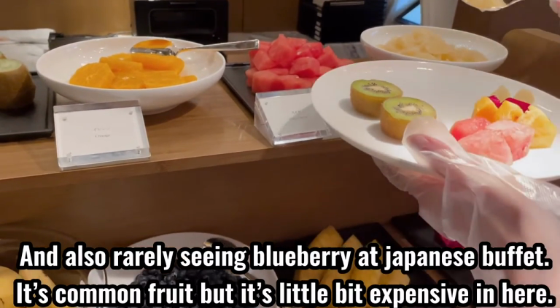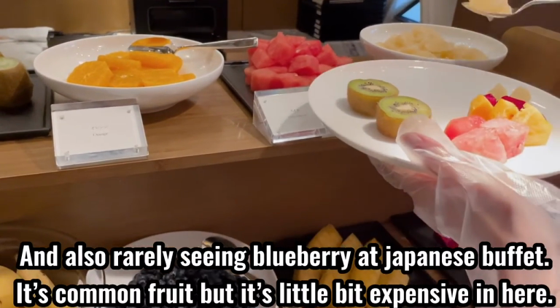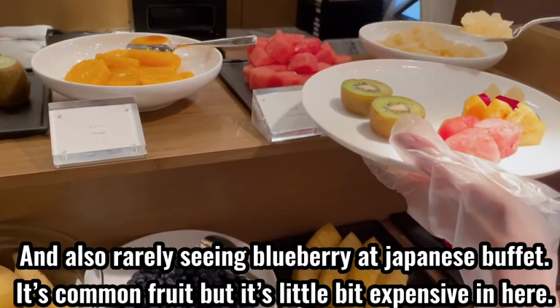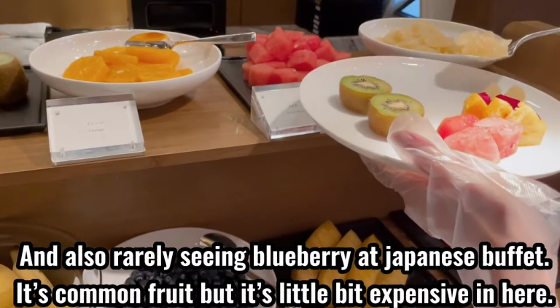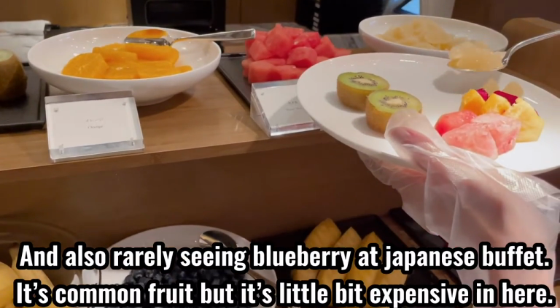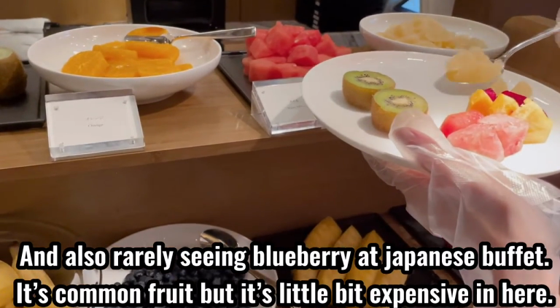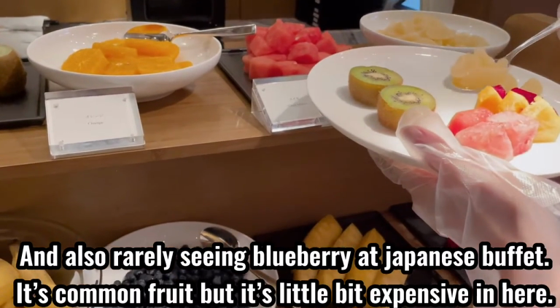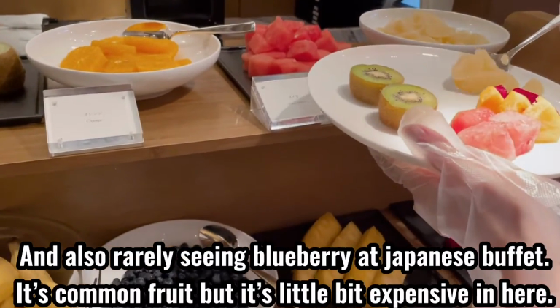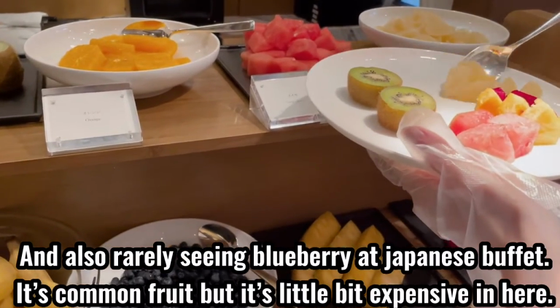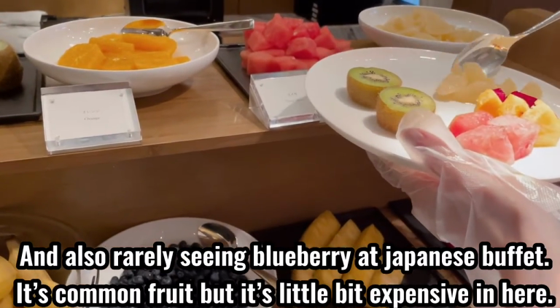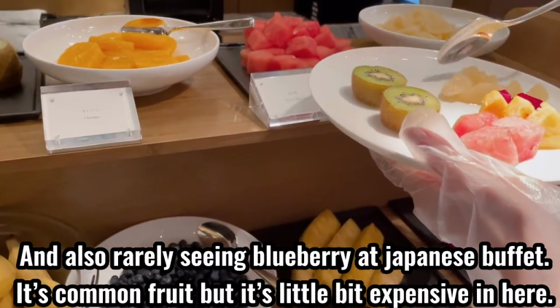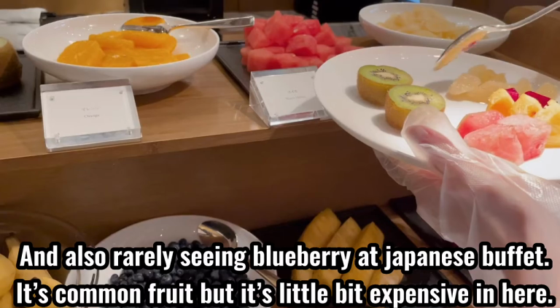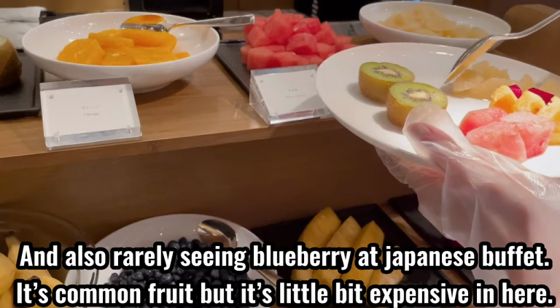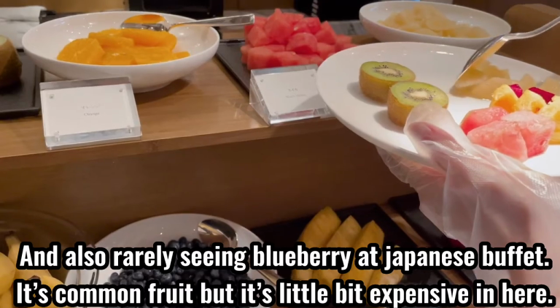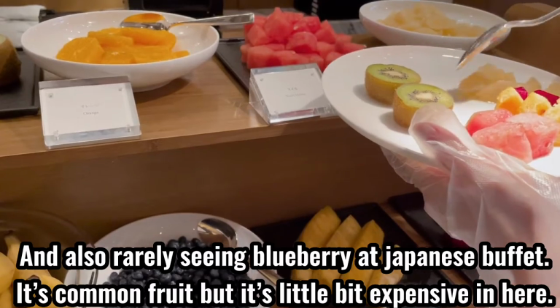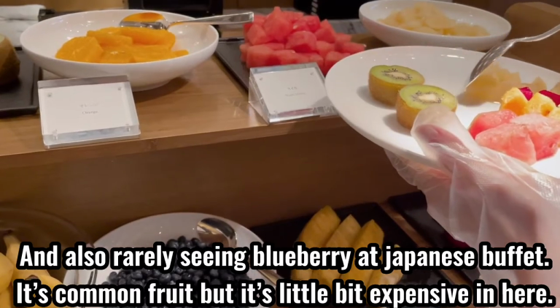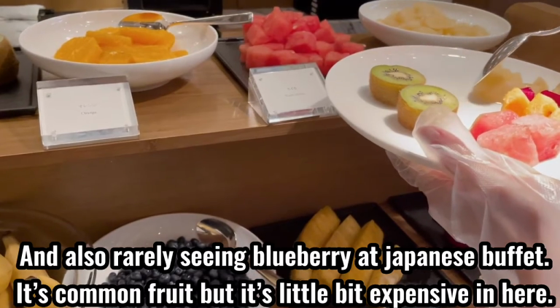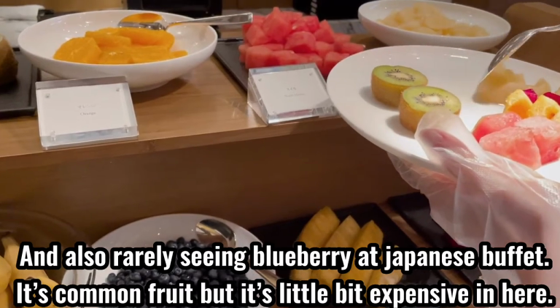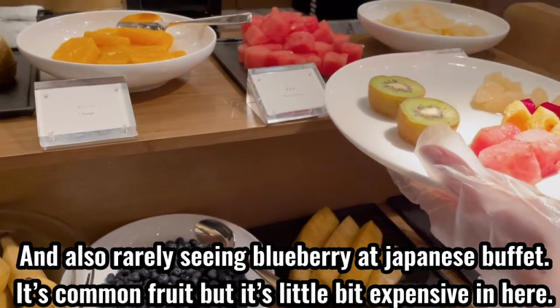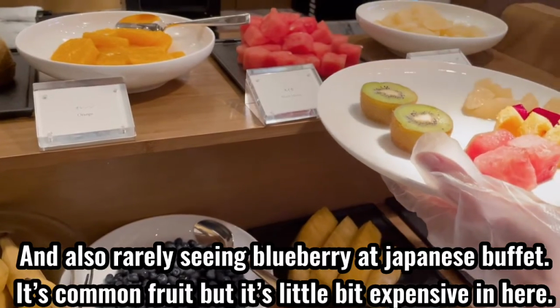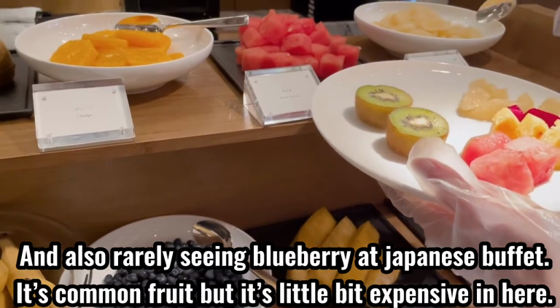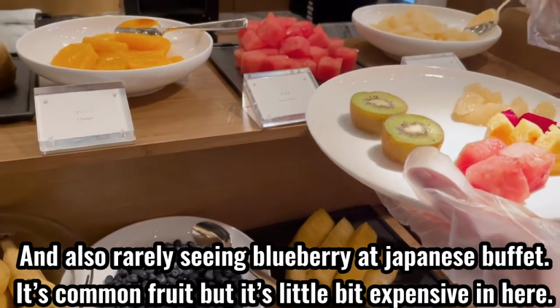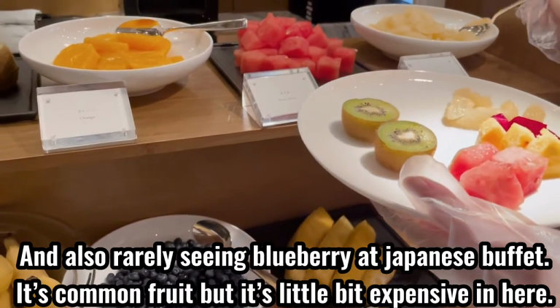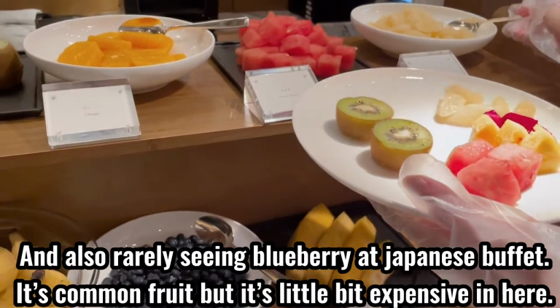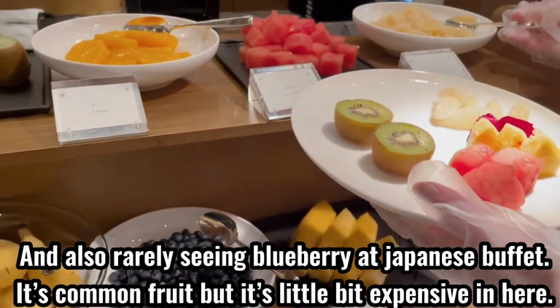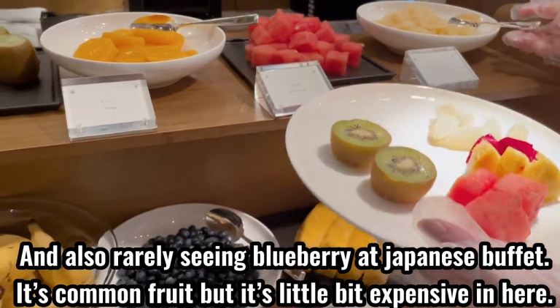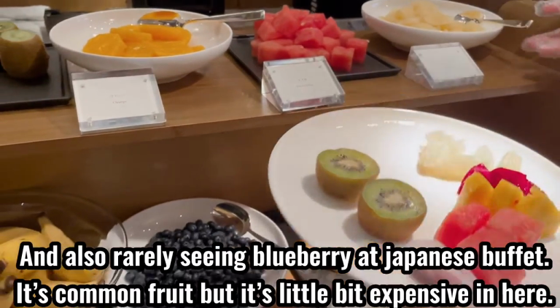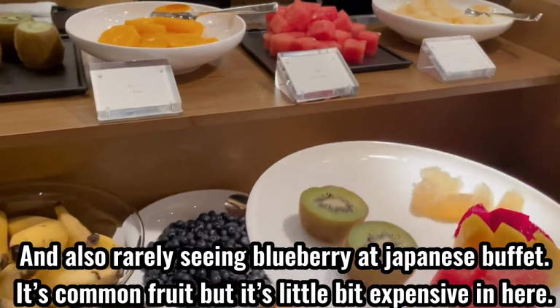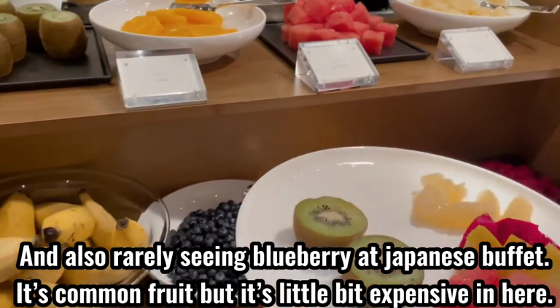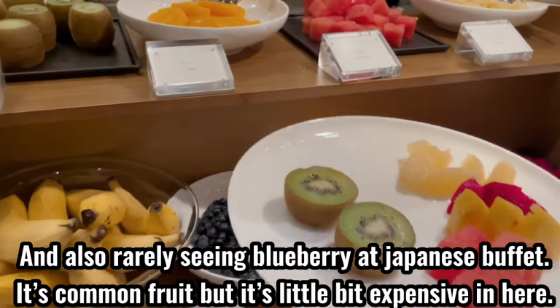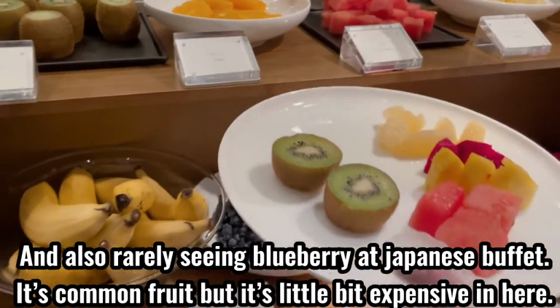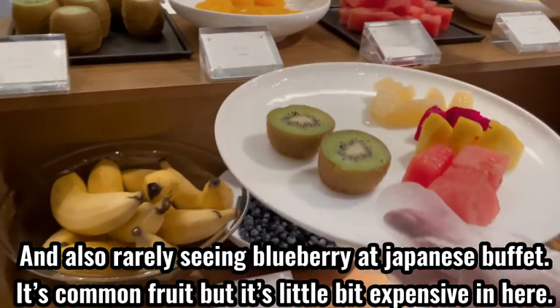And also, blueberry is rarely seen at Japanese buffets. It's a common food but it's a little bit expensive here.